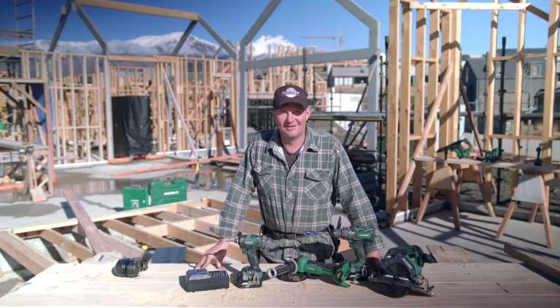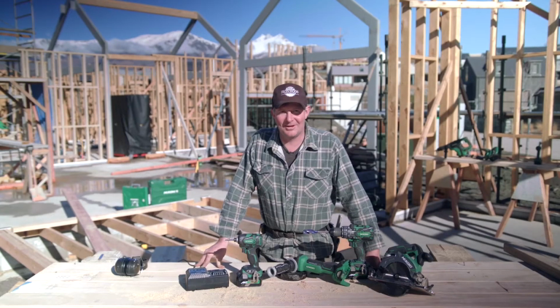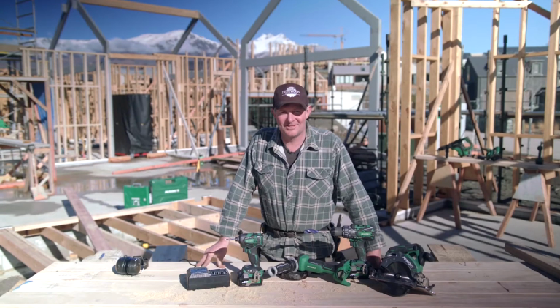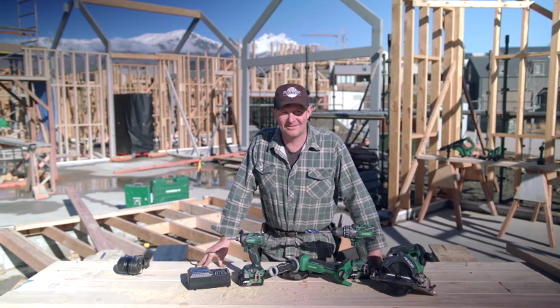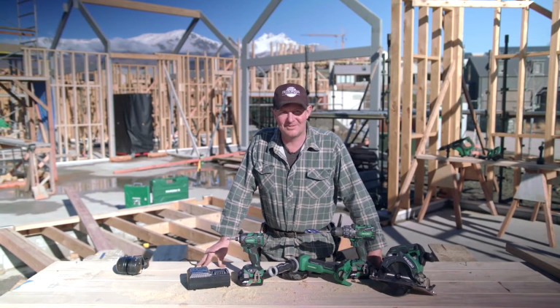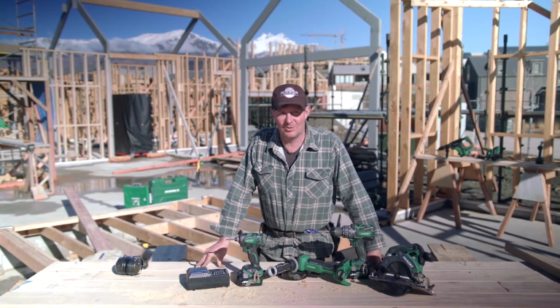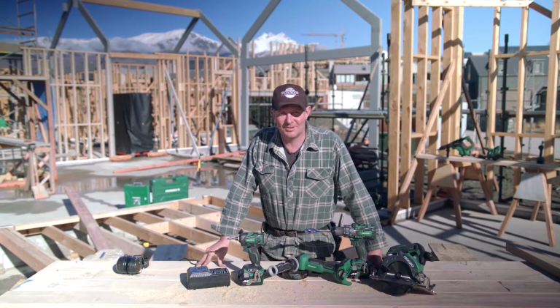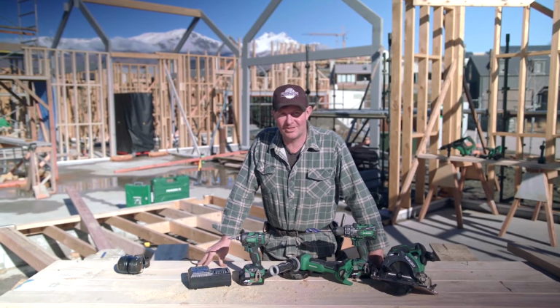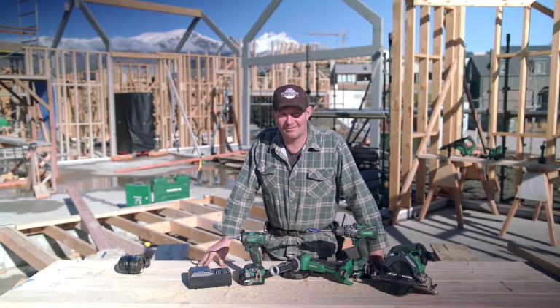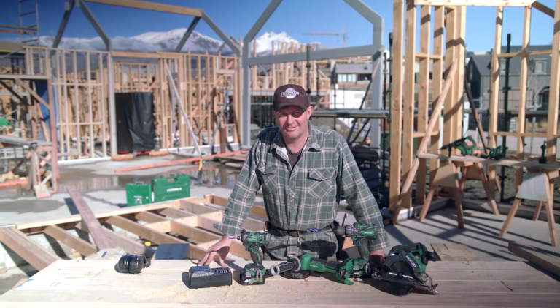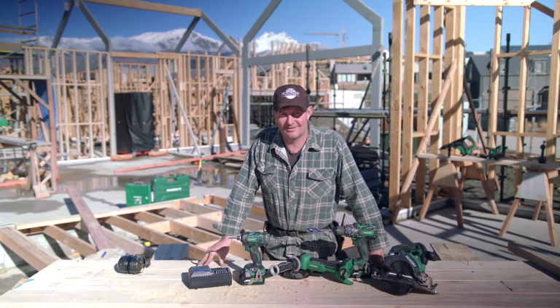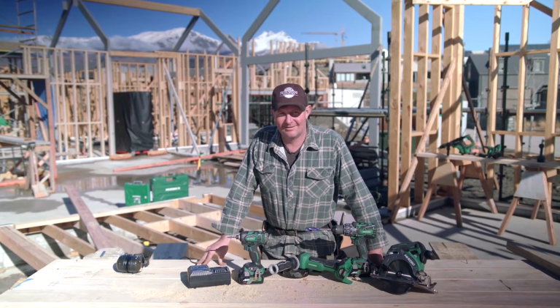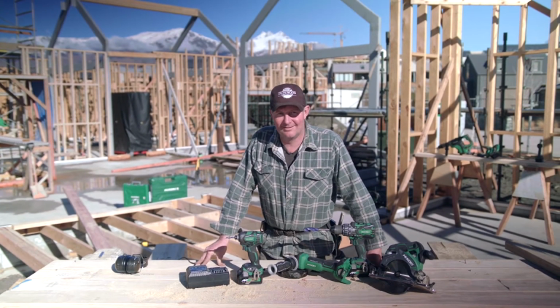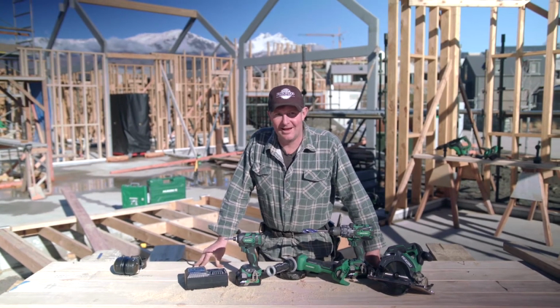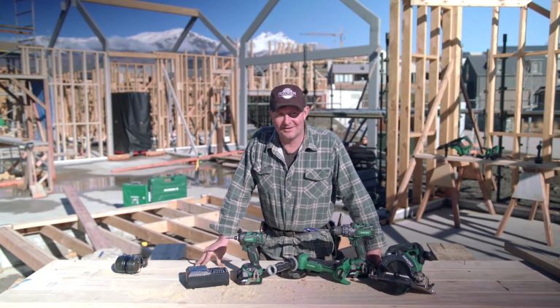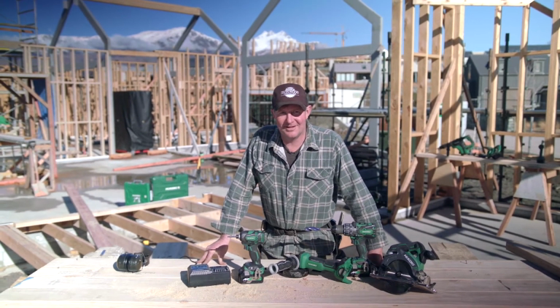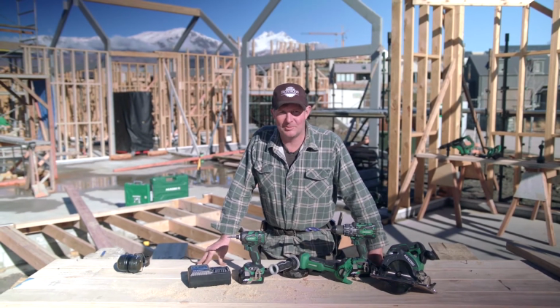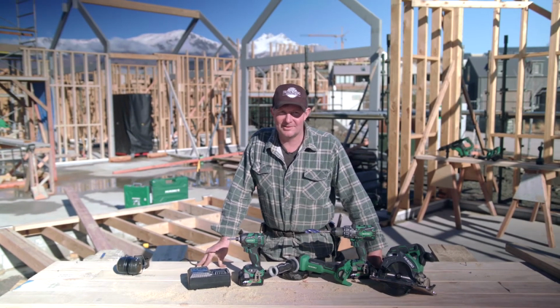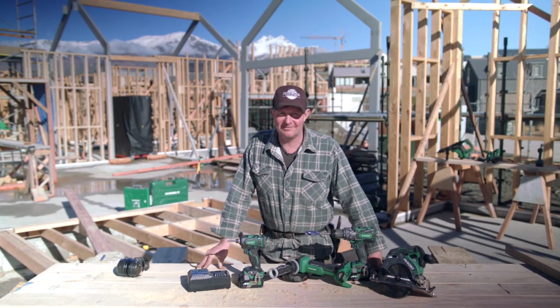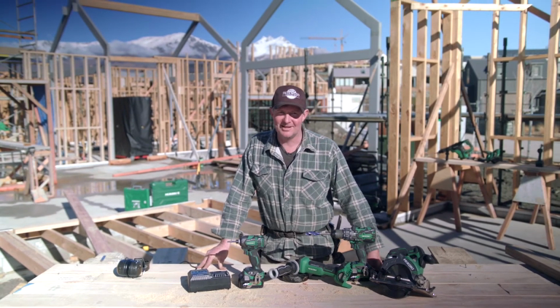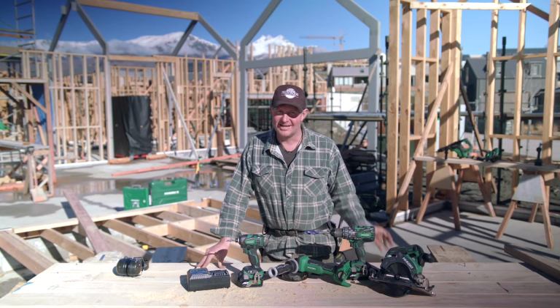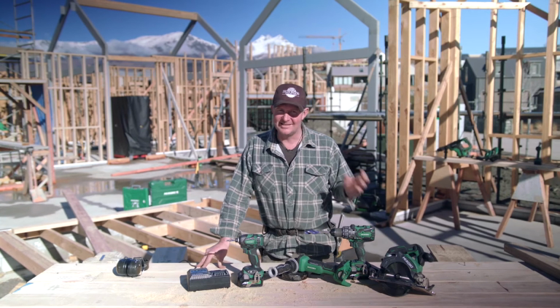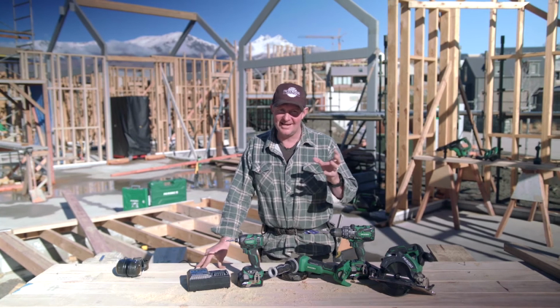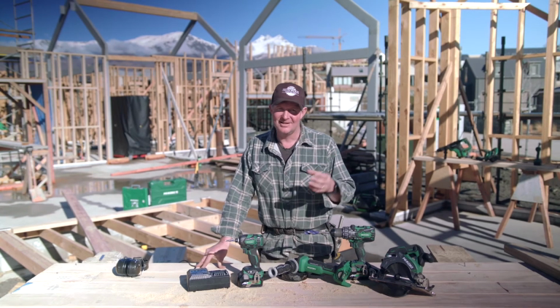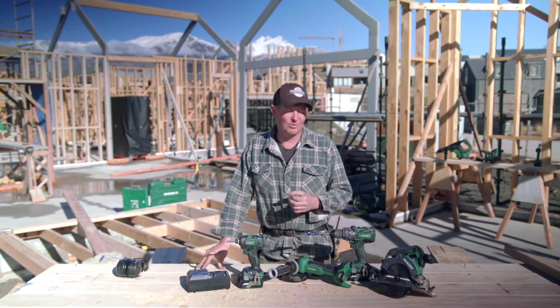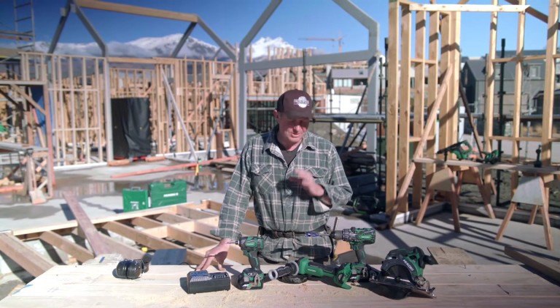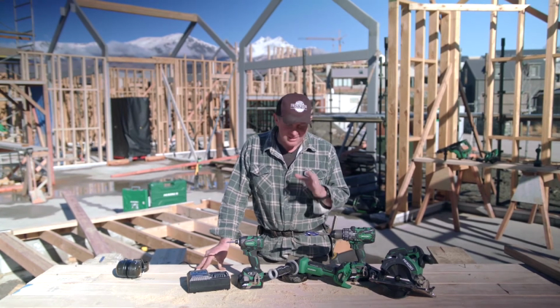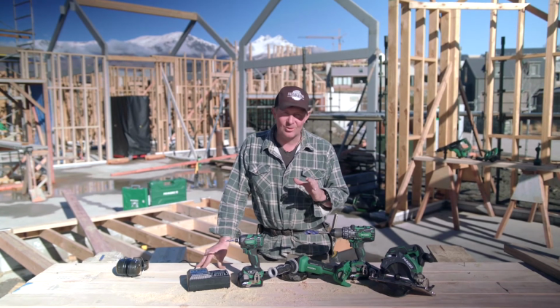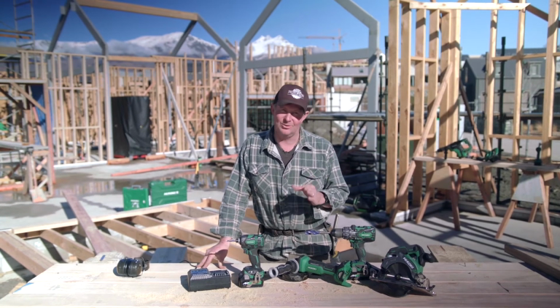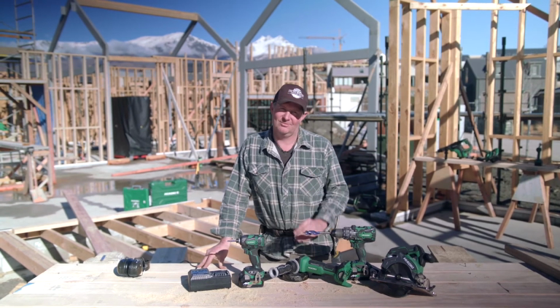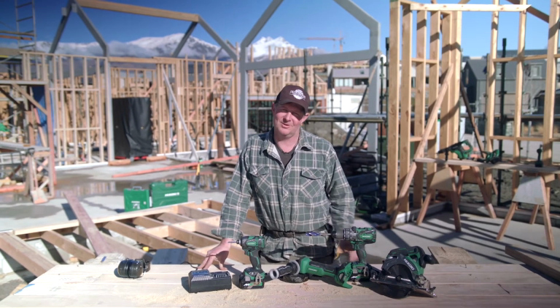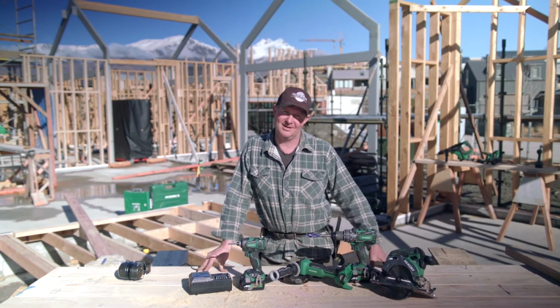G'day guys, it's Daz from Ironwood Construction in Arrowtown. The other day the apprentice came to me and said, 'Daz, I want to be just like you — what do I need?'